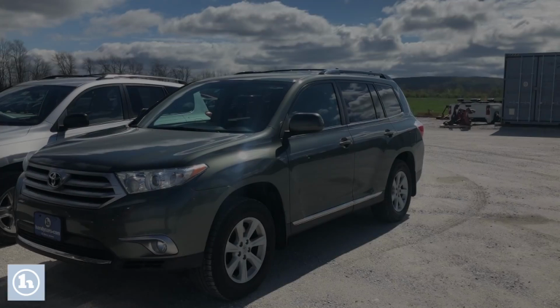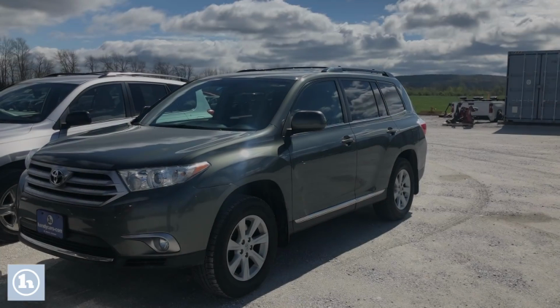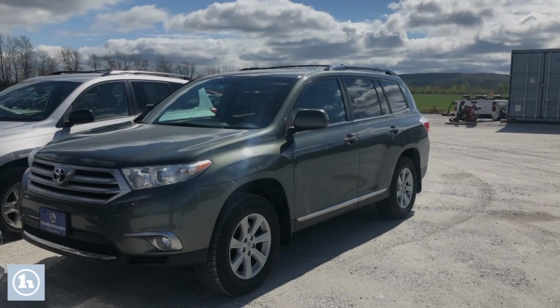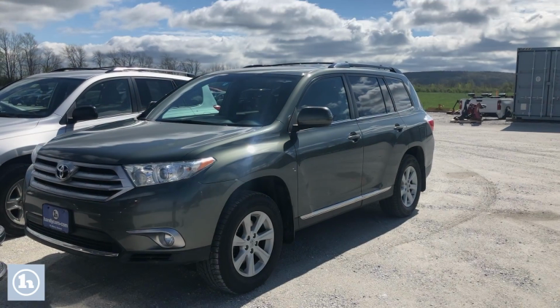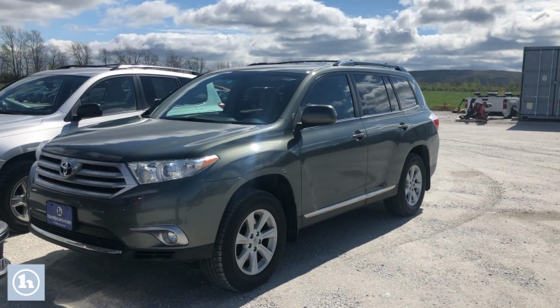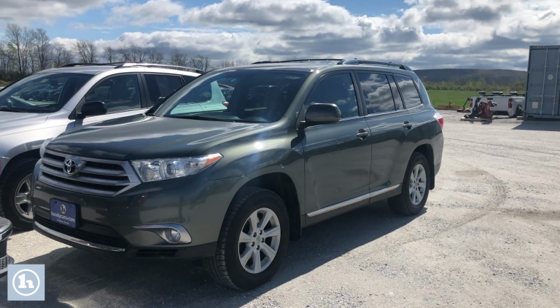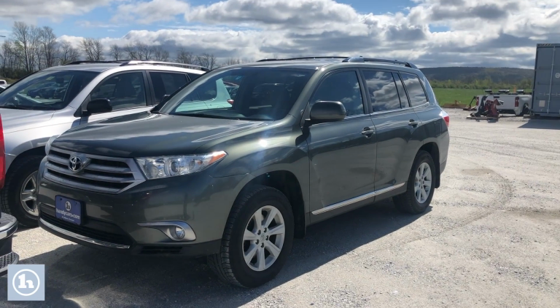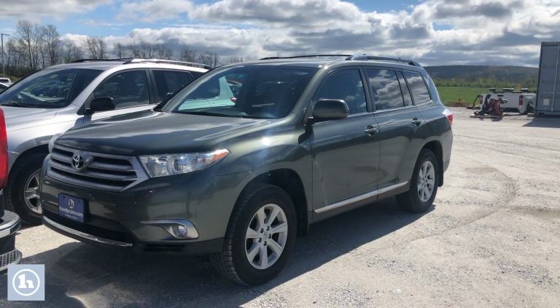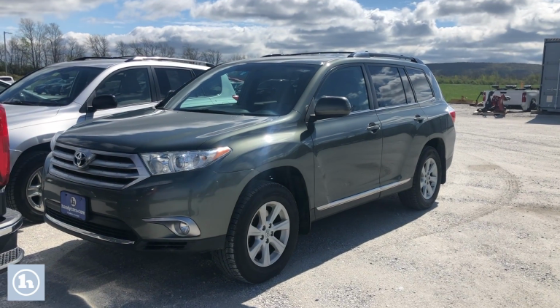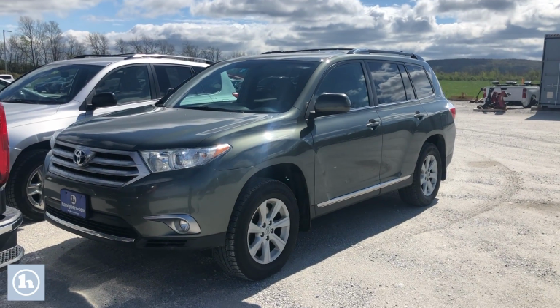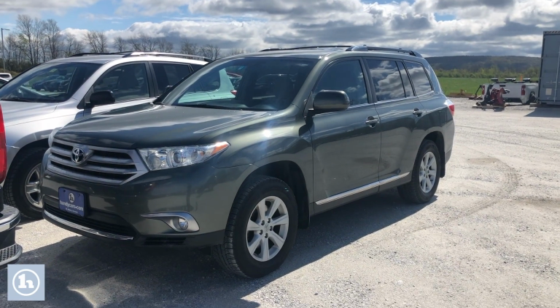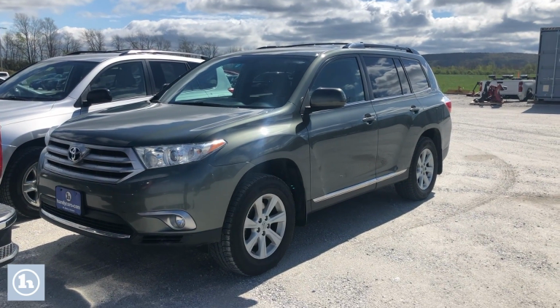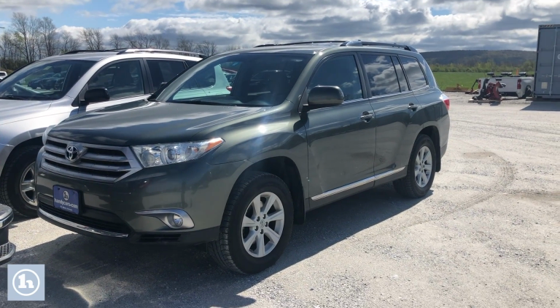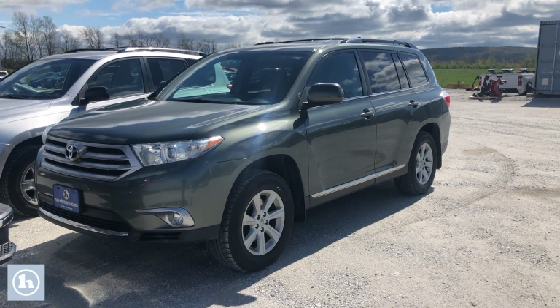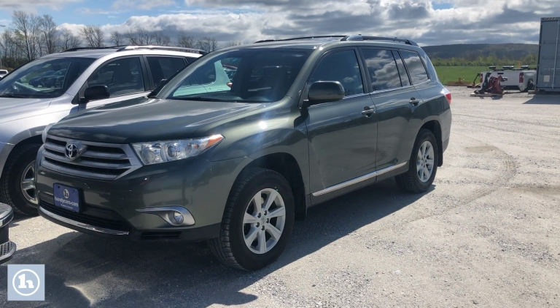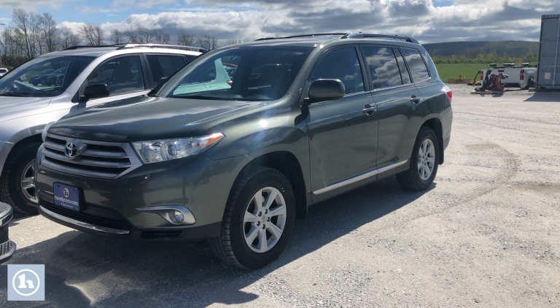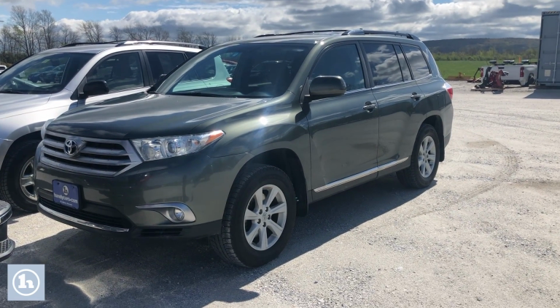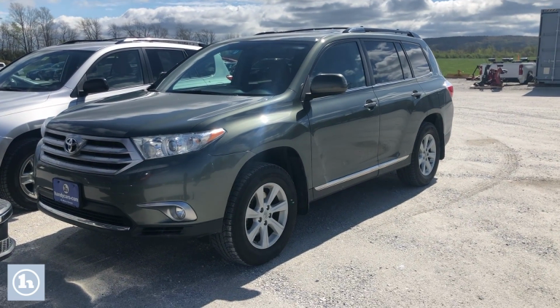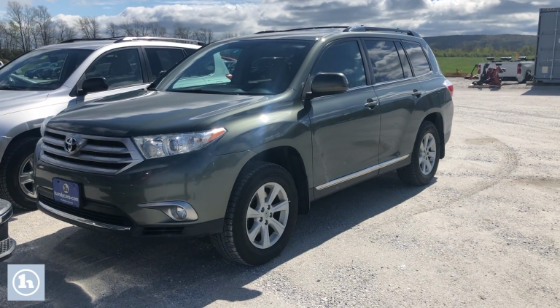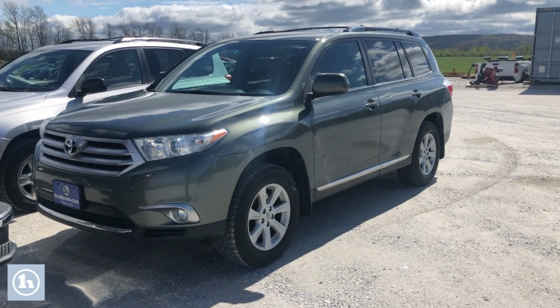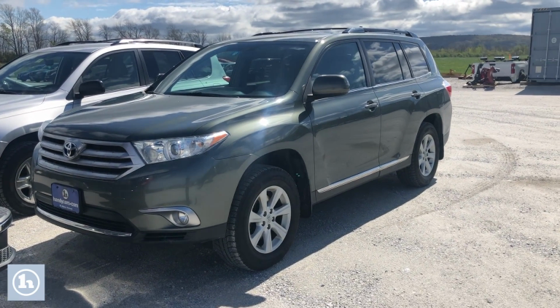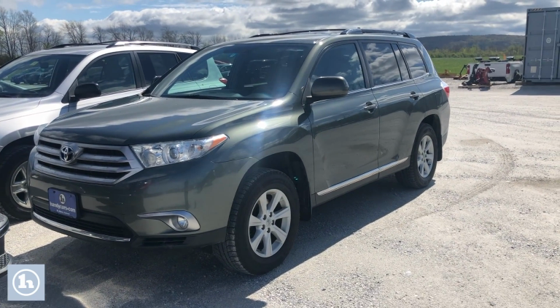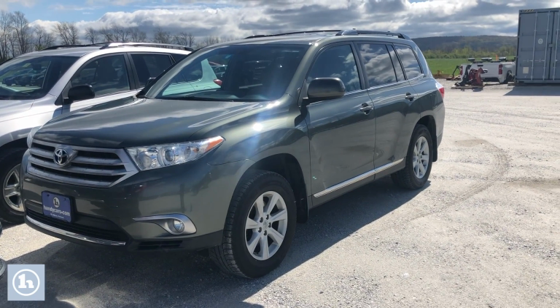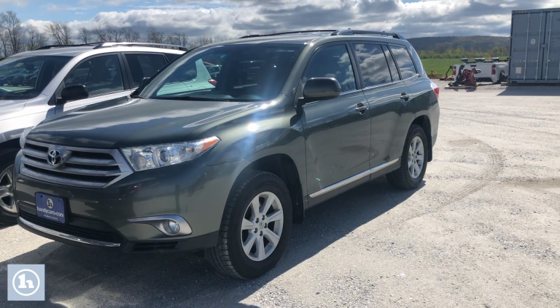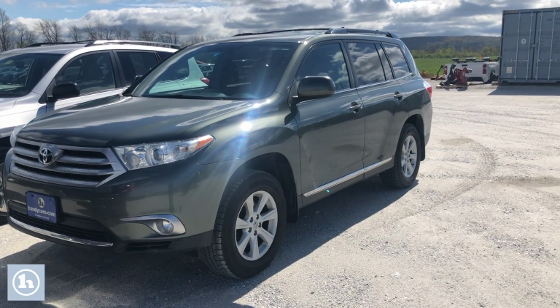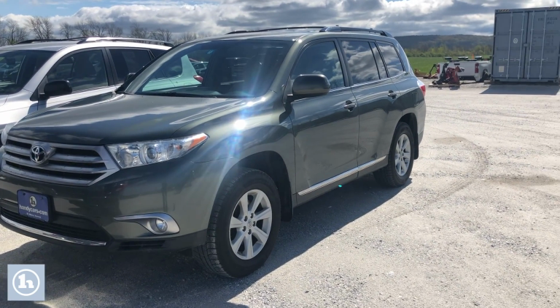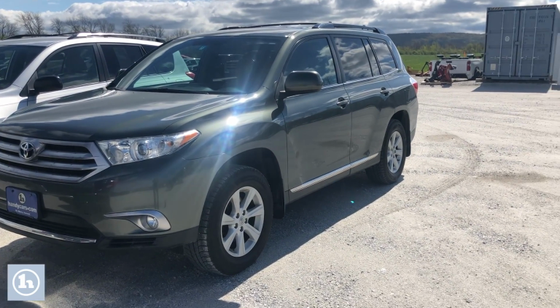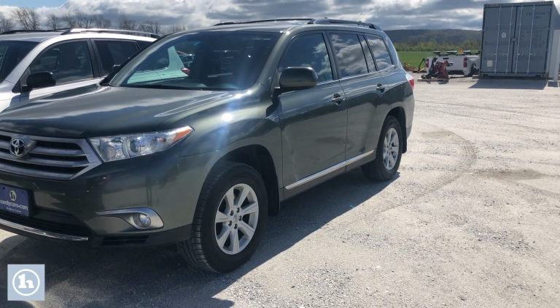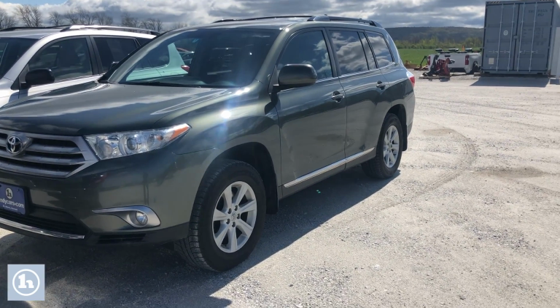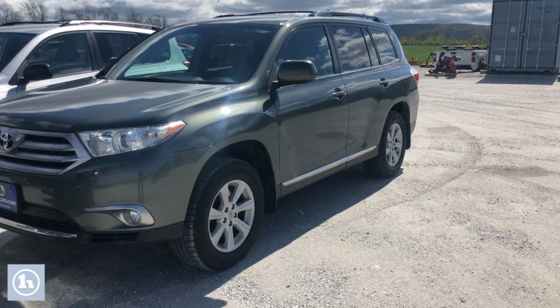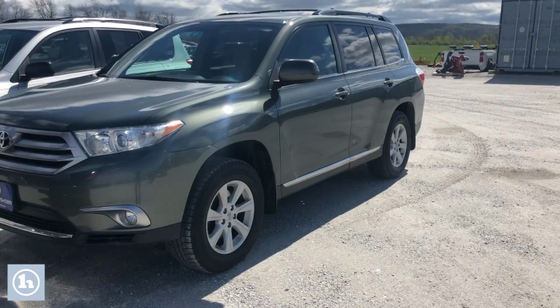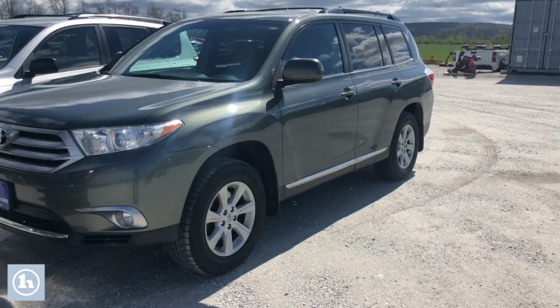Hi, this is Mike here at Handy Downtown. This is that 2013 Toyota Highlander.